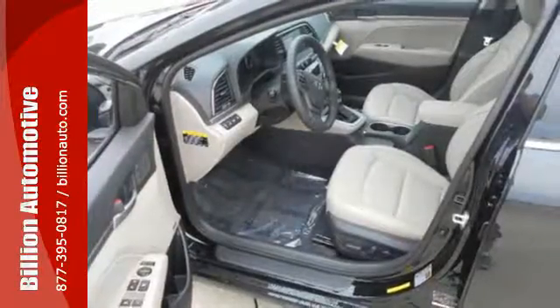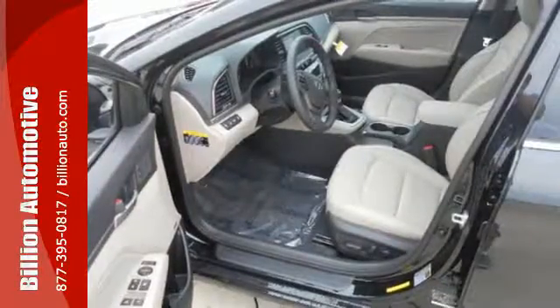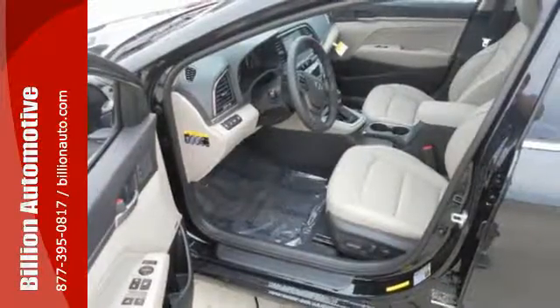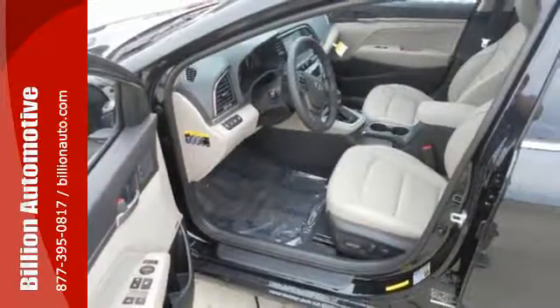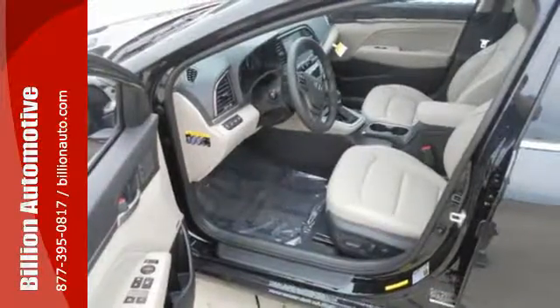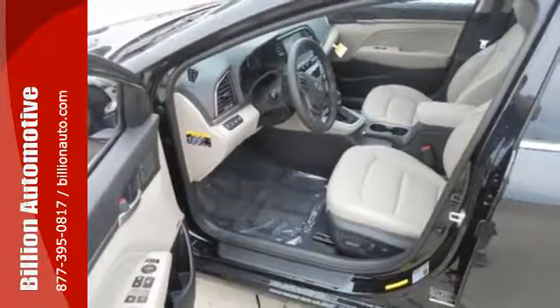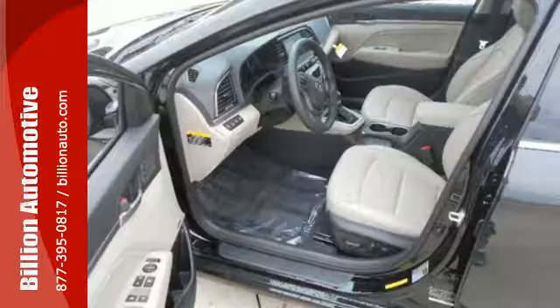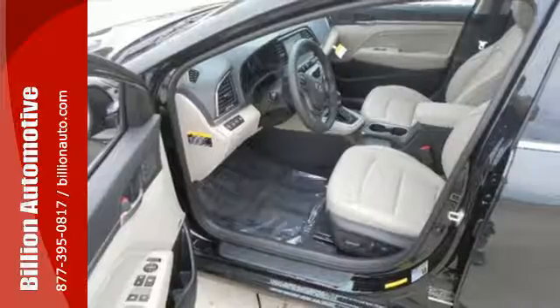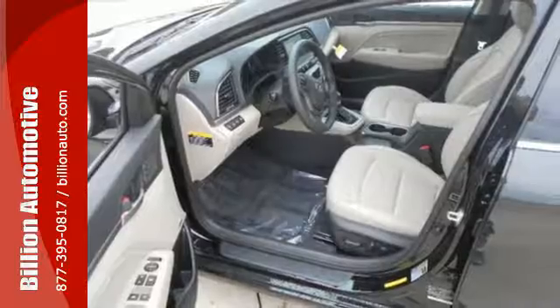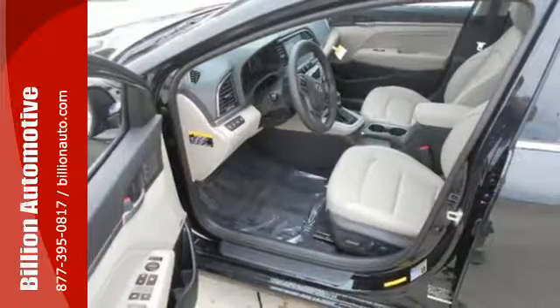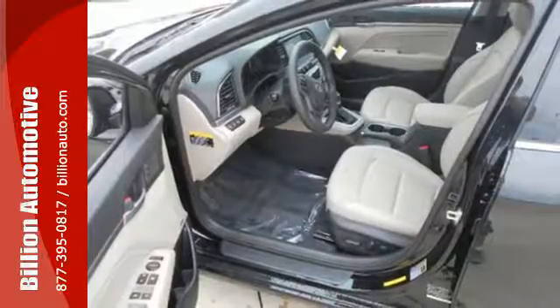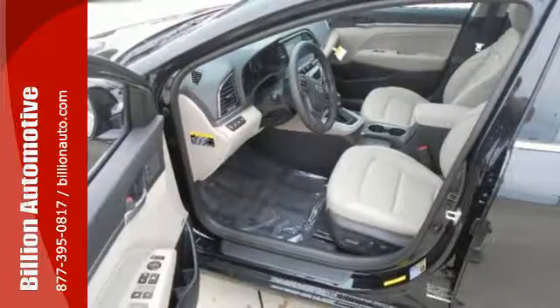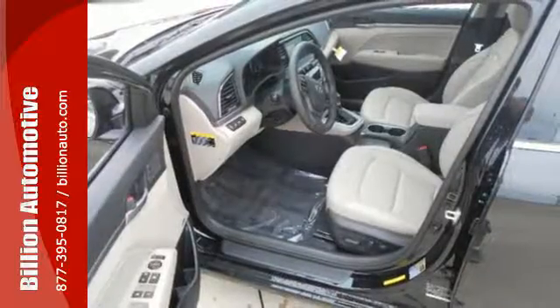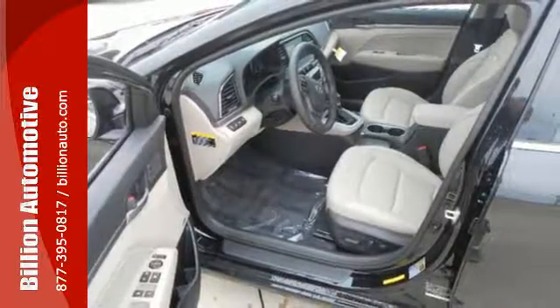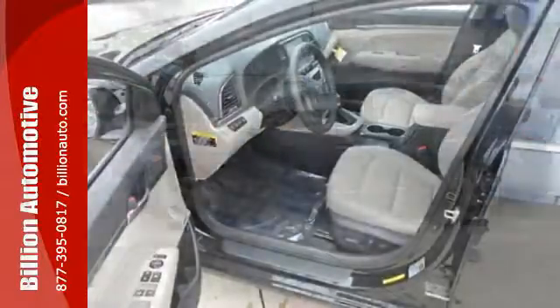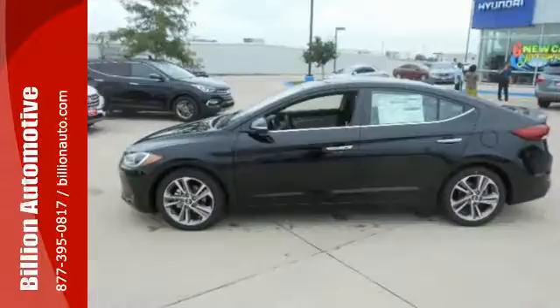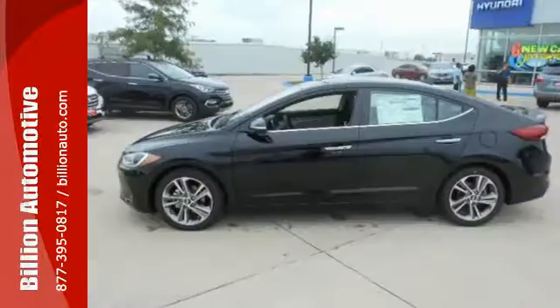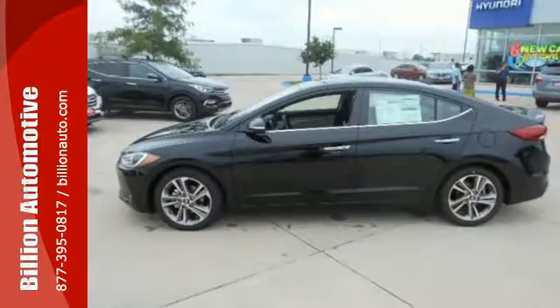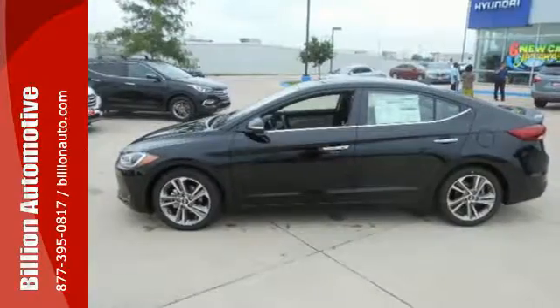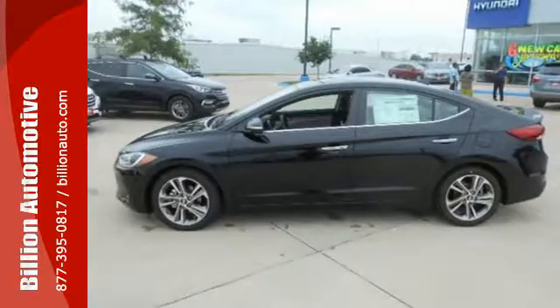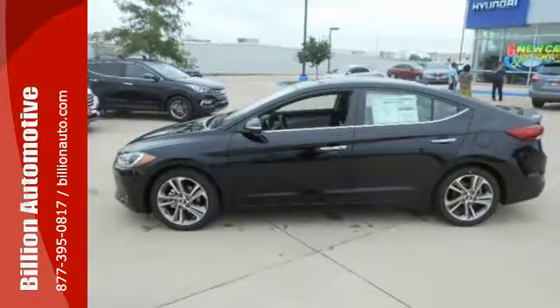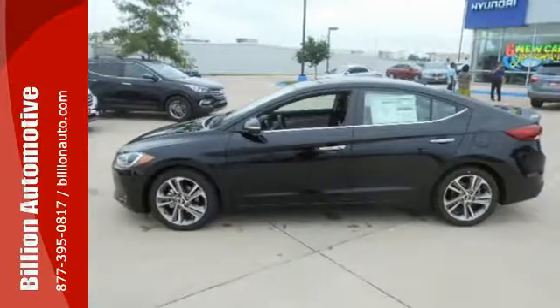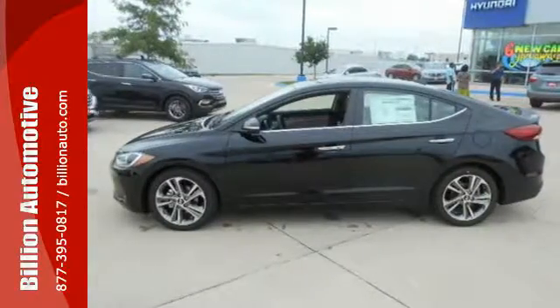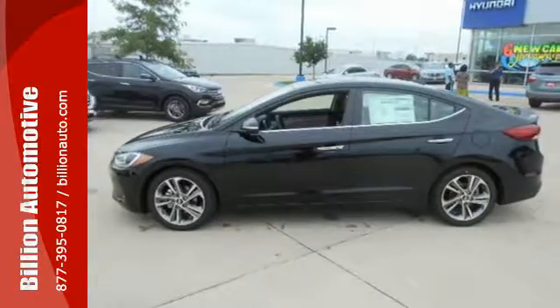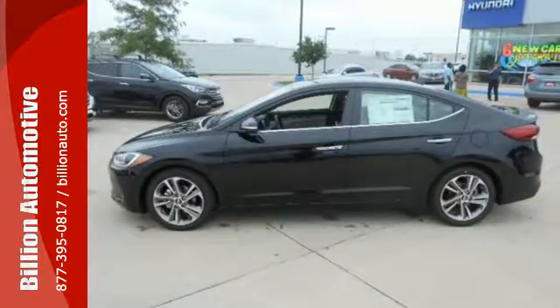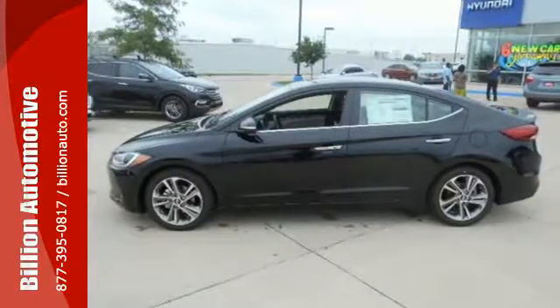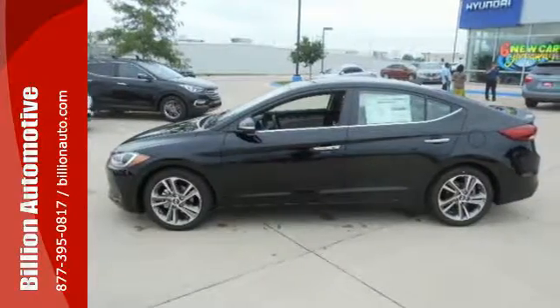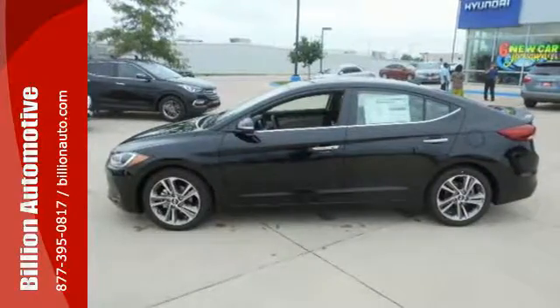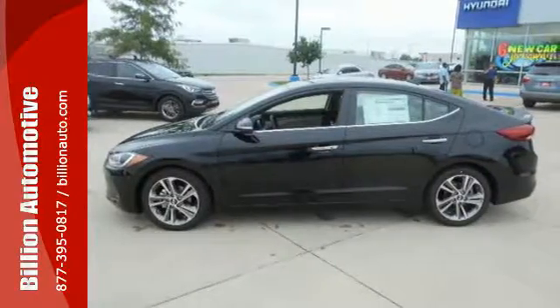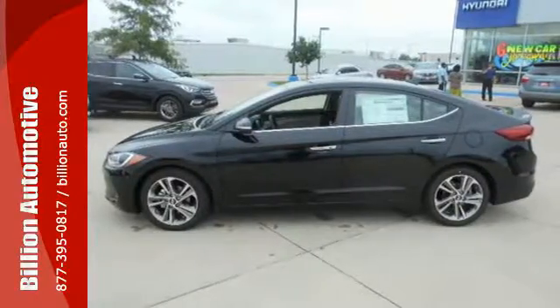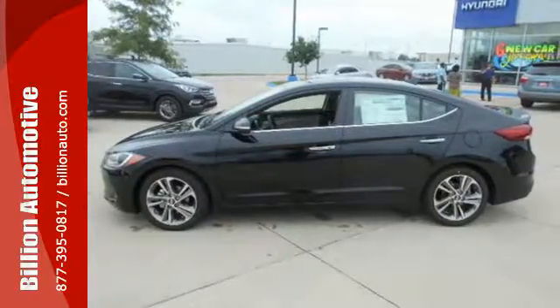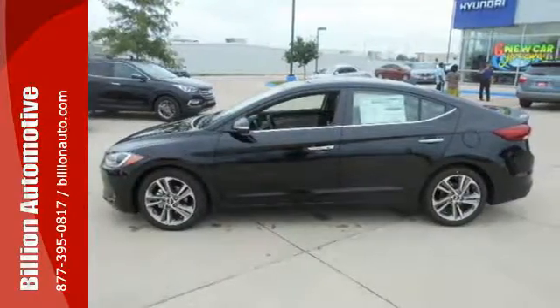Inside and out, this Elantra knows what you want and delivers in a stunning package. Come in for a test drive.